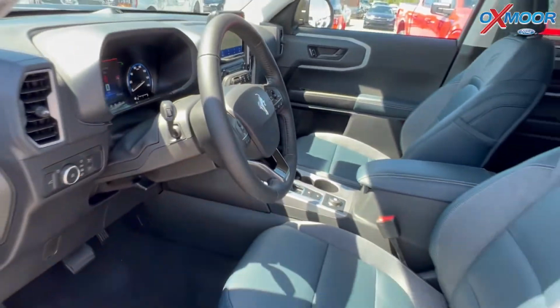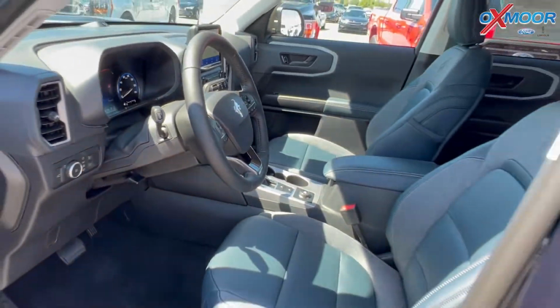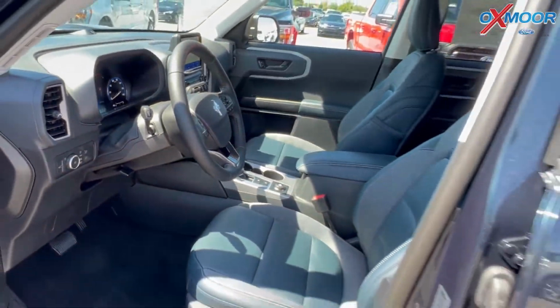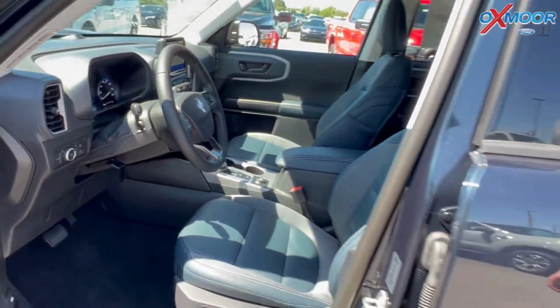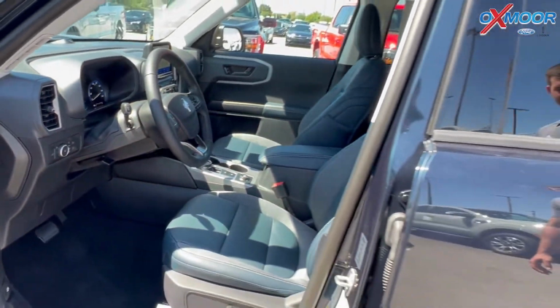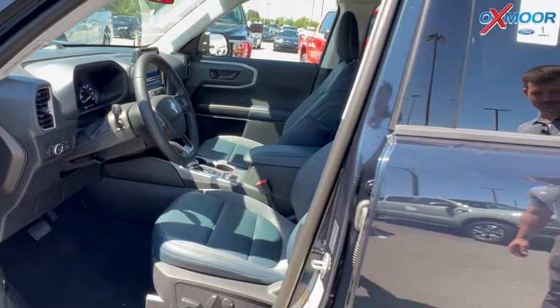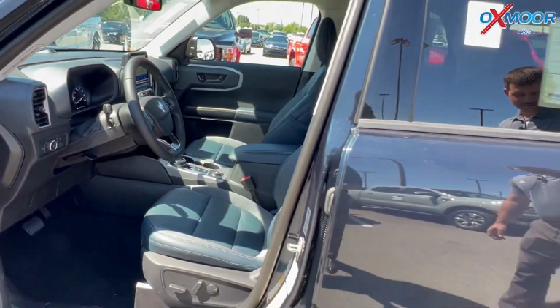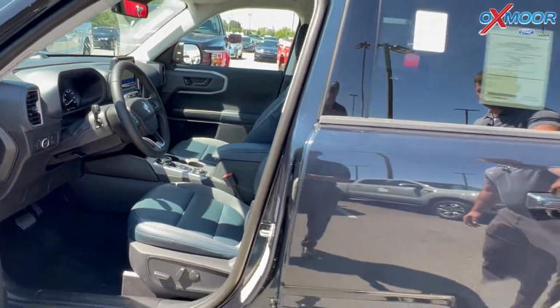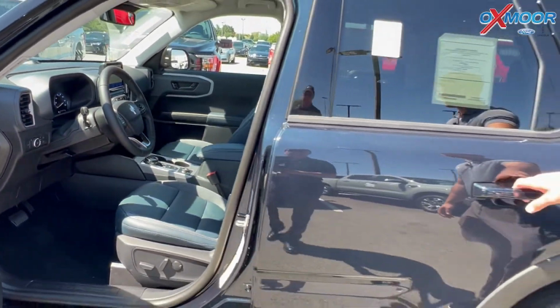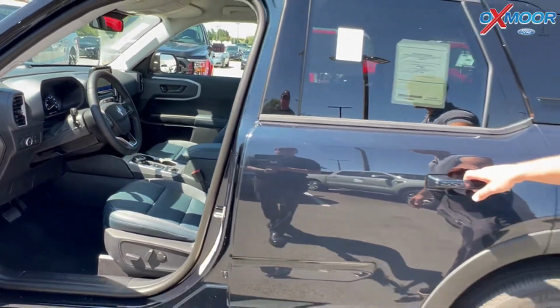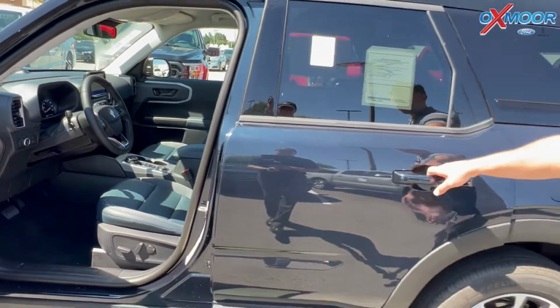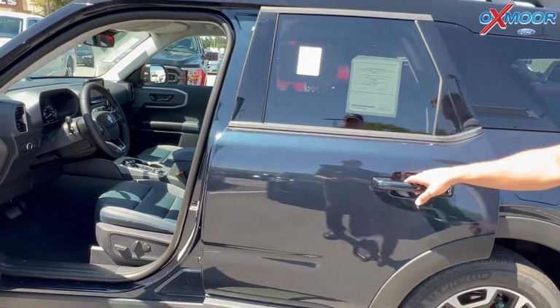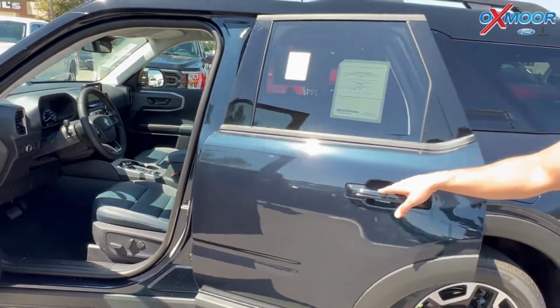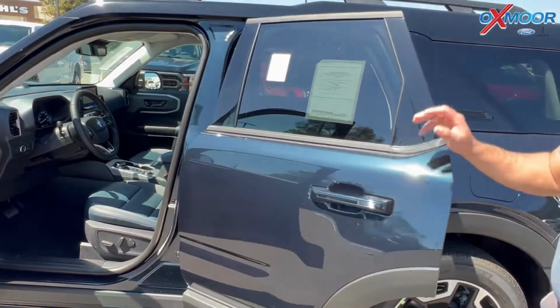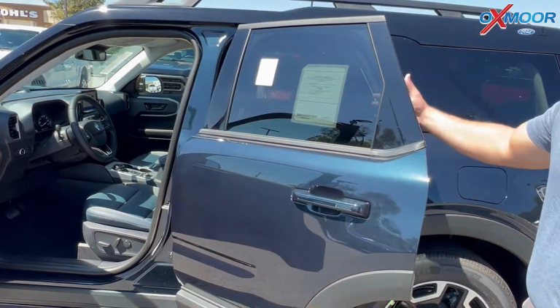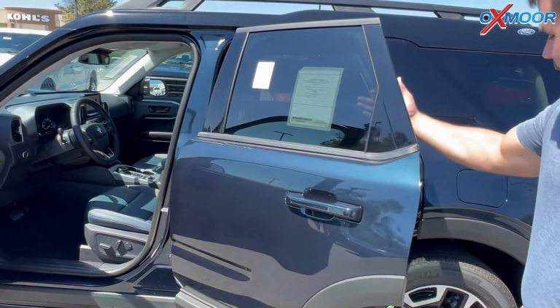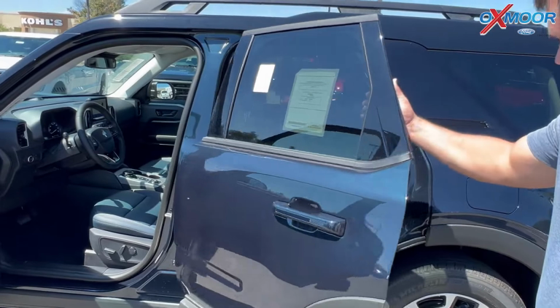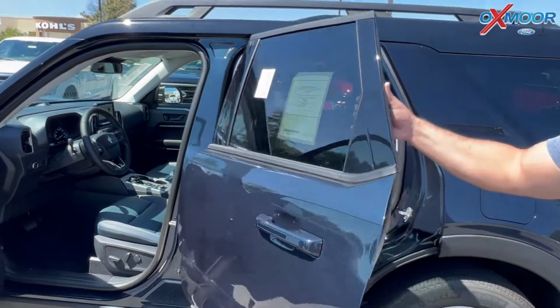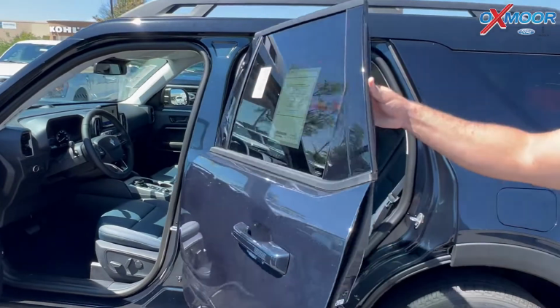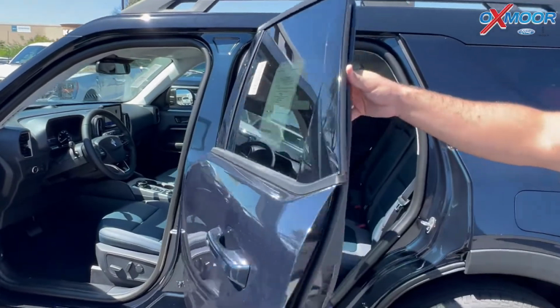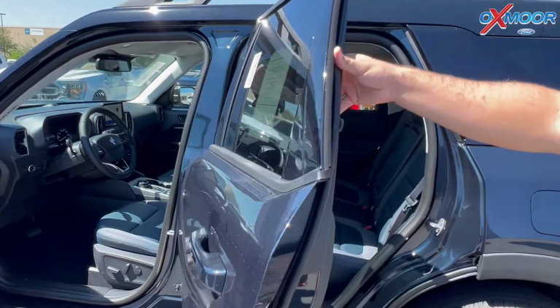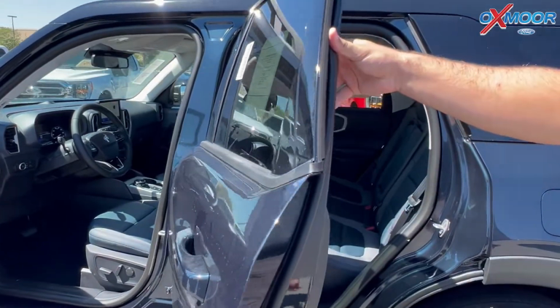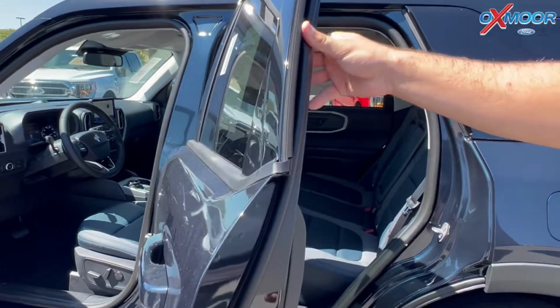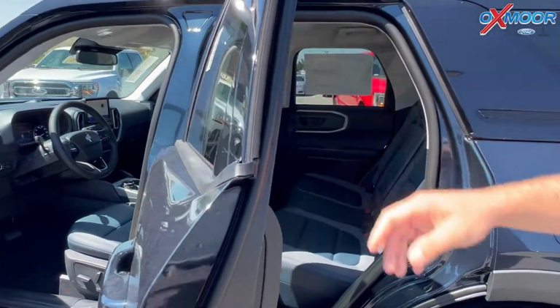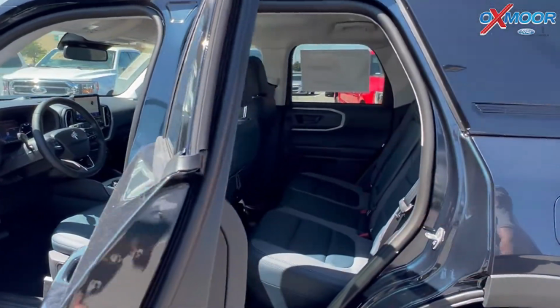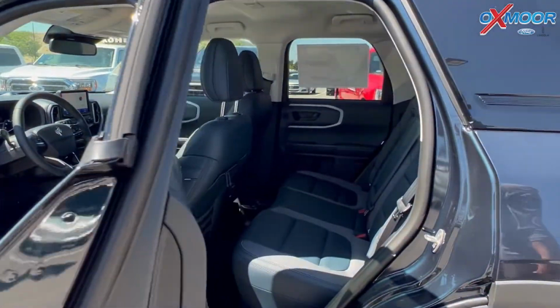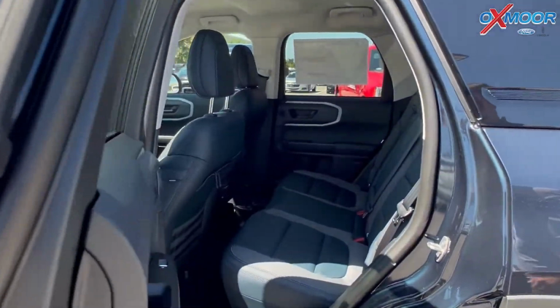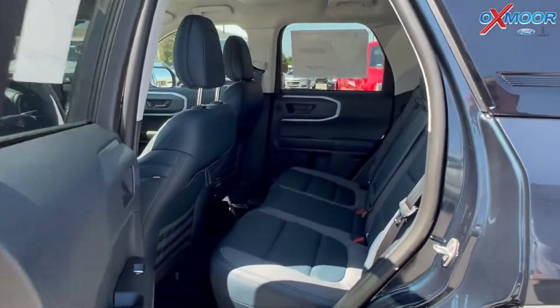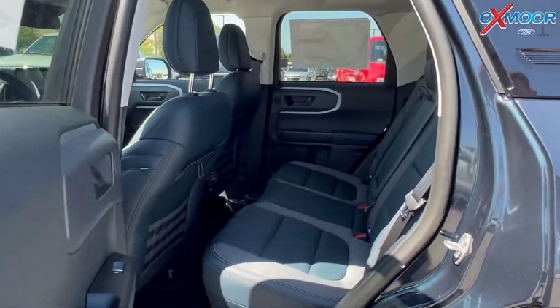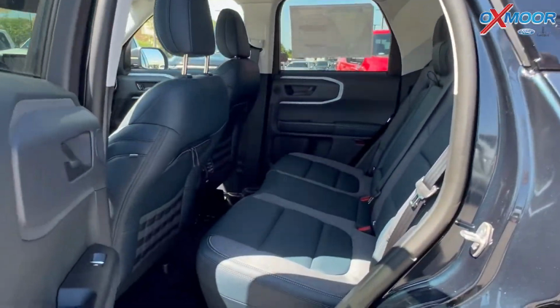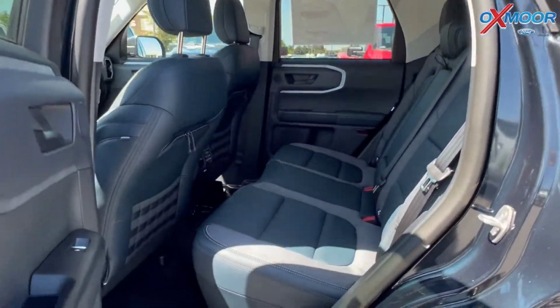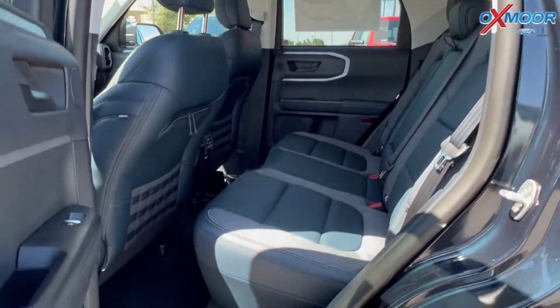Come to the back over here. Some of you guys wonder how much space these have — it's good enough for a car seat for sure.